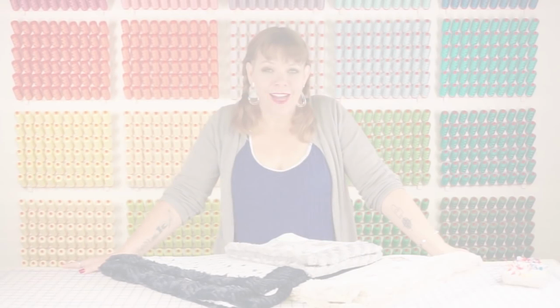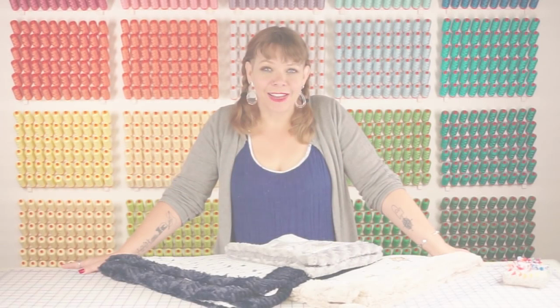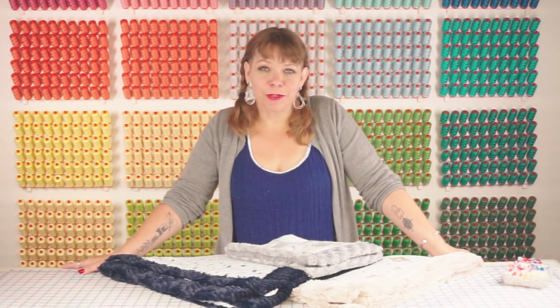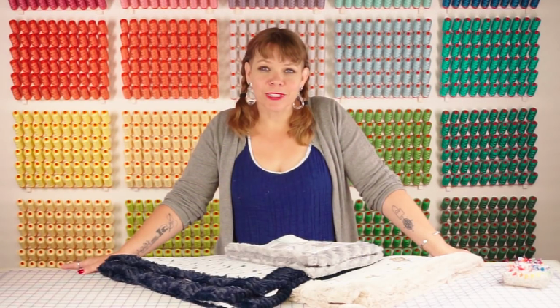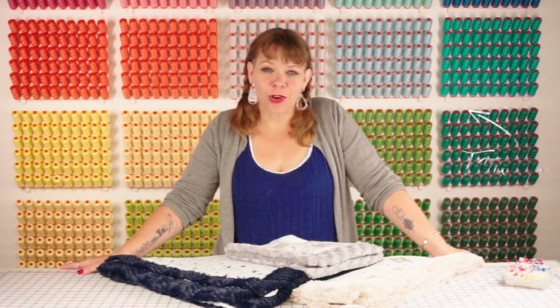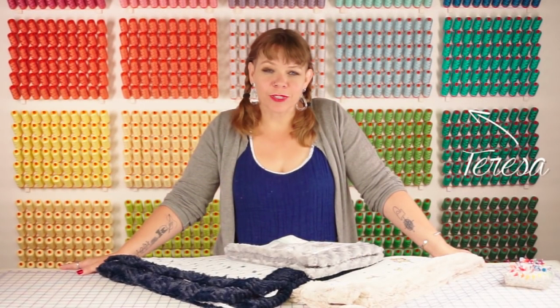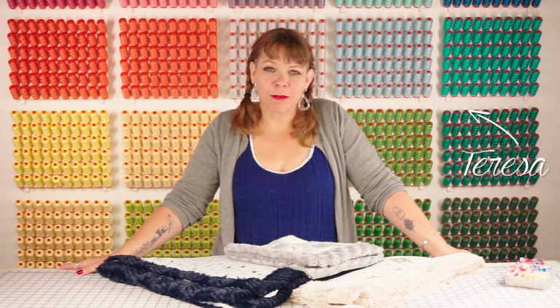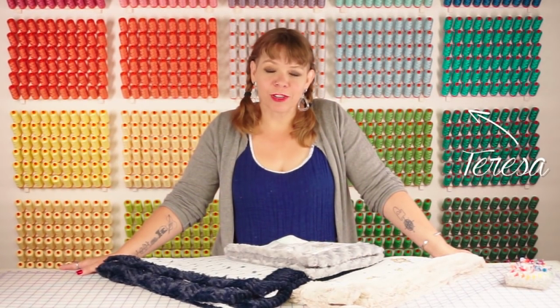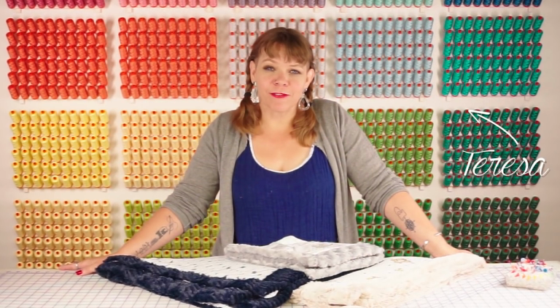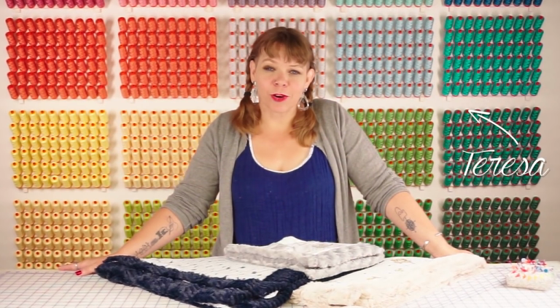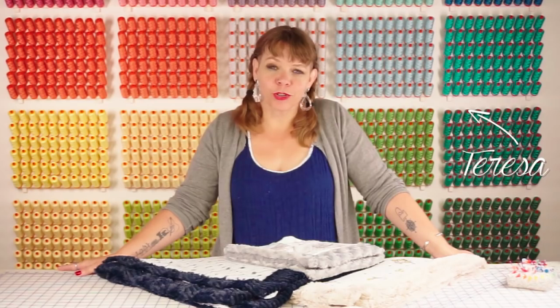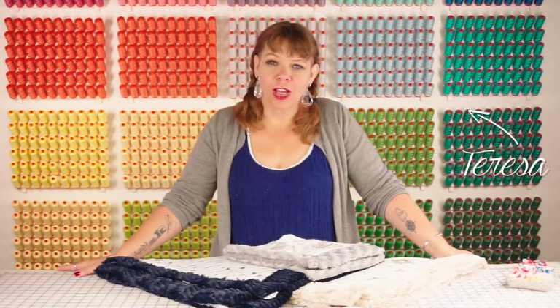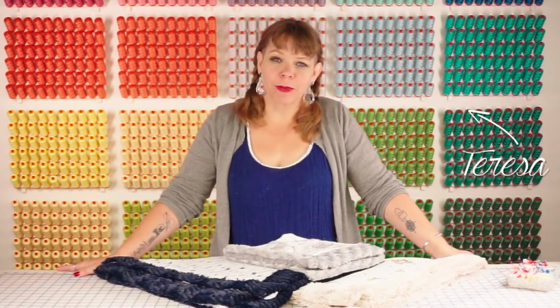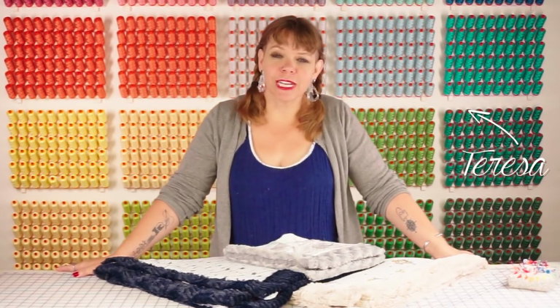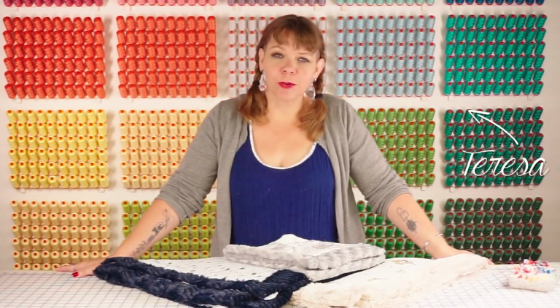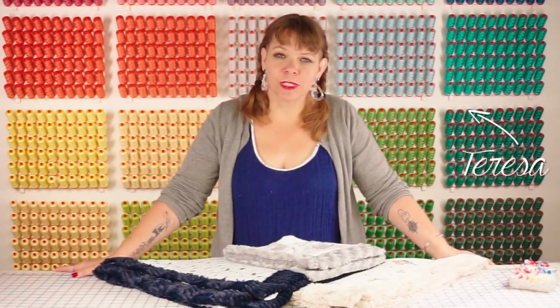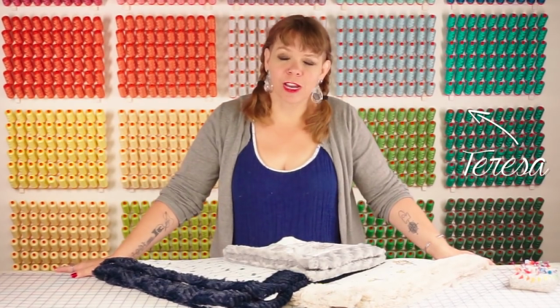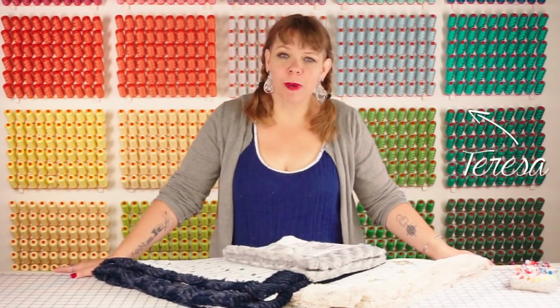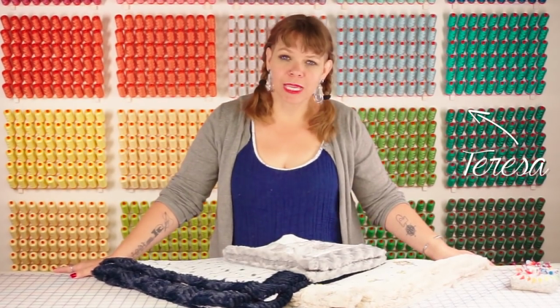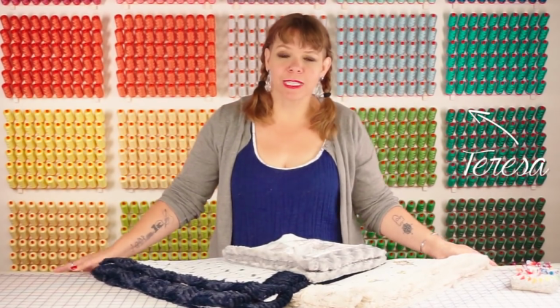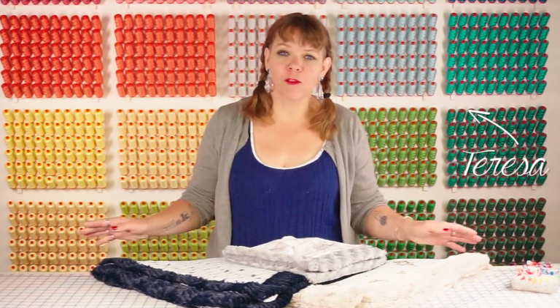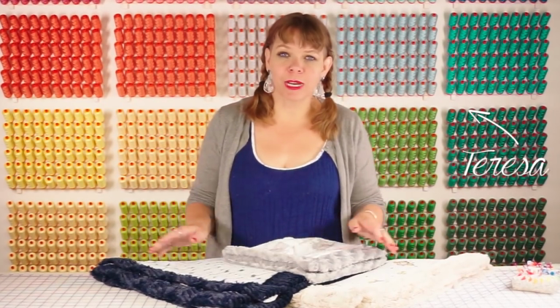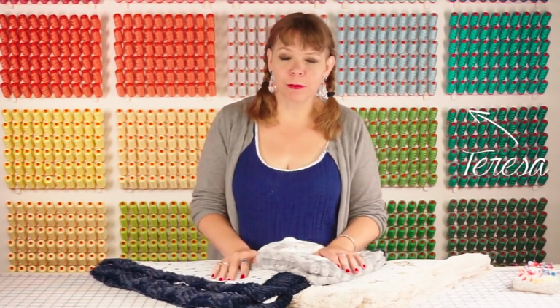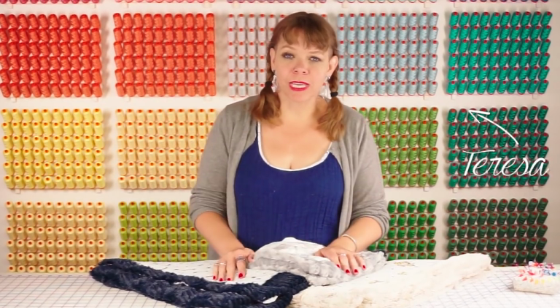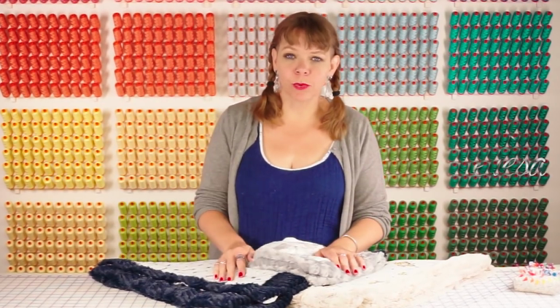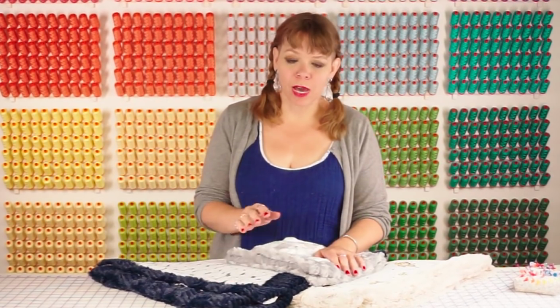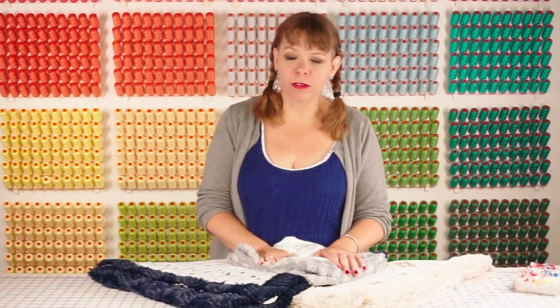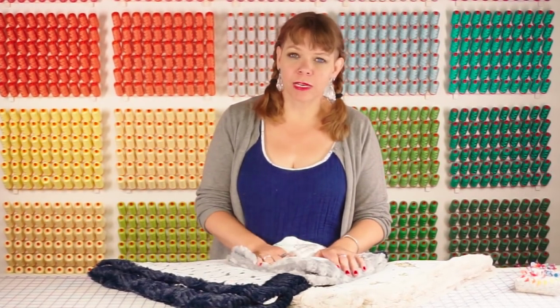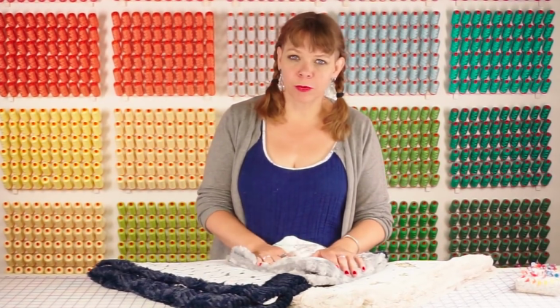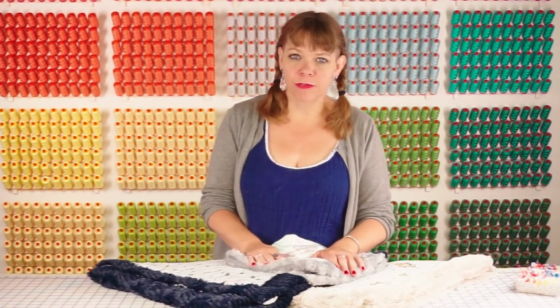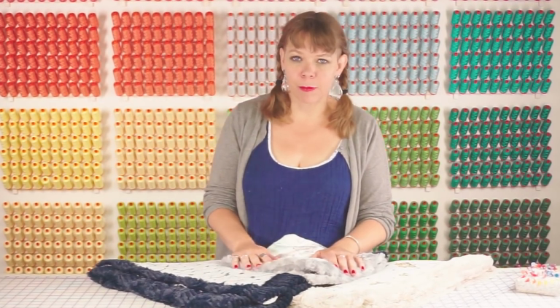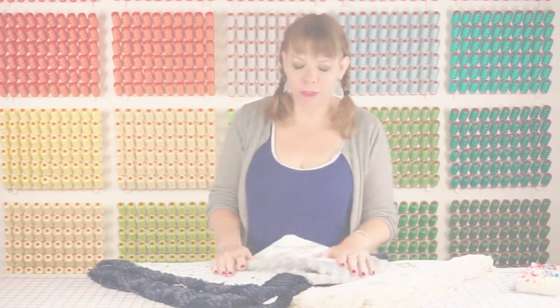Hi, I'm Teresa Coates and I'm here at Fat Quarter Shop. Today we're going to be talking about making a self-binding blanket with cuddle and embrace fabrics.